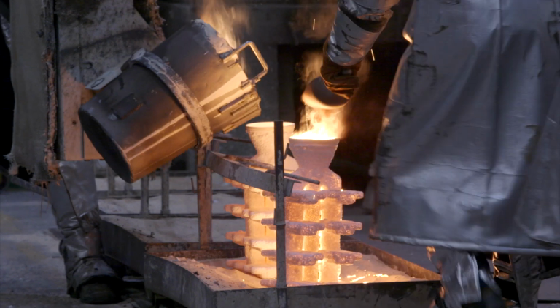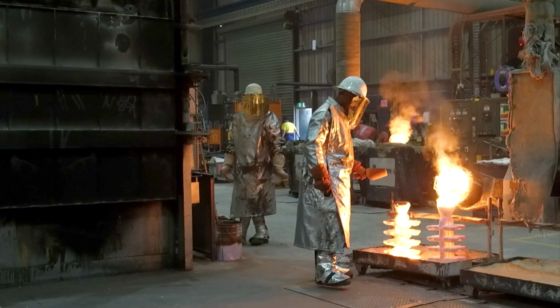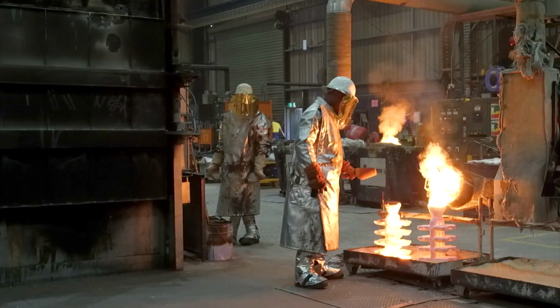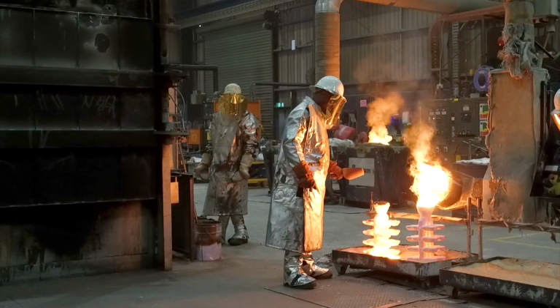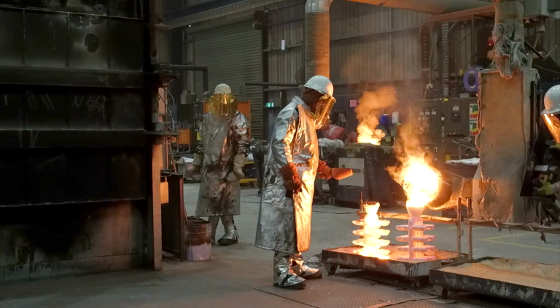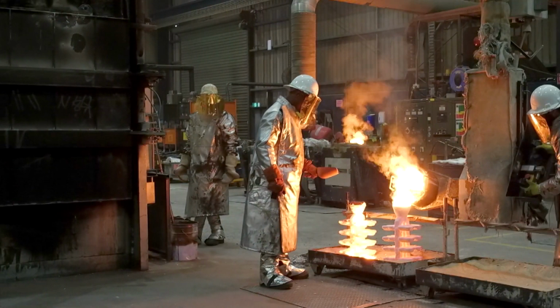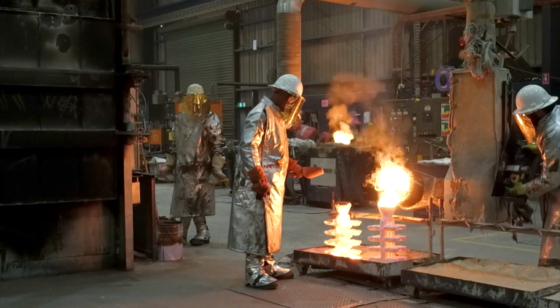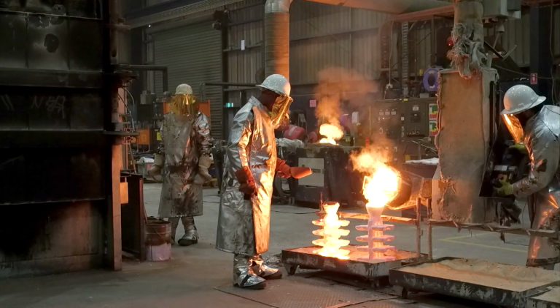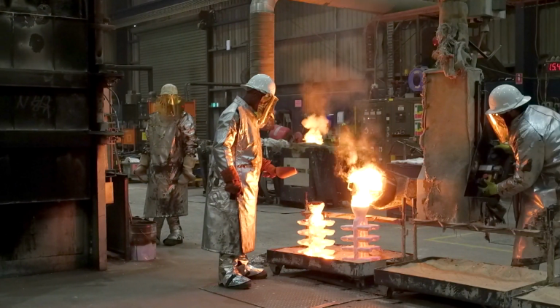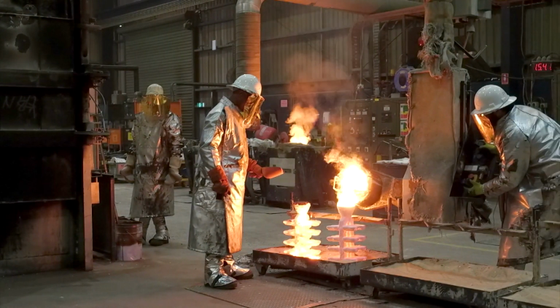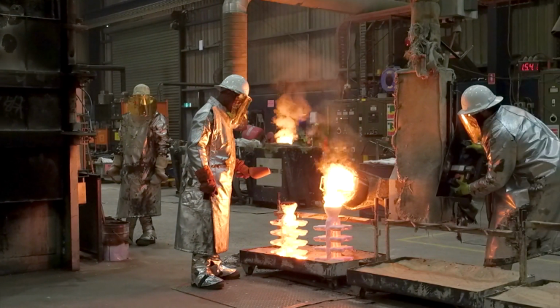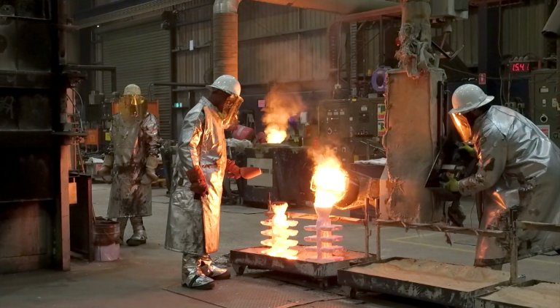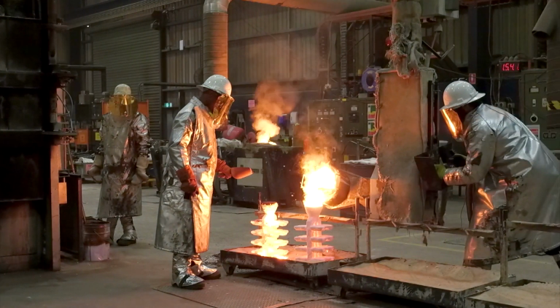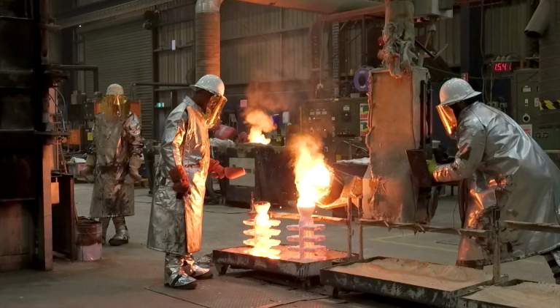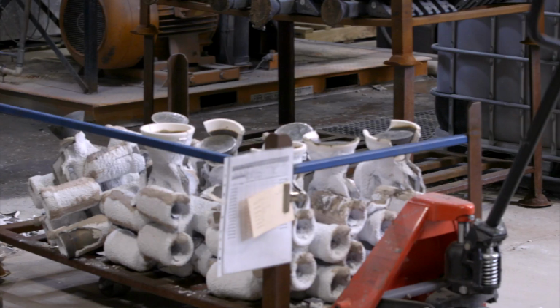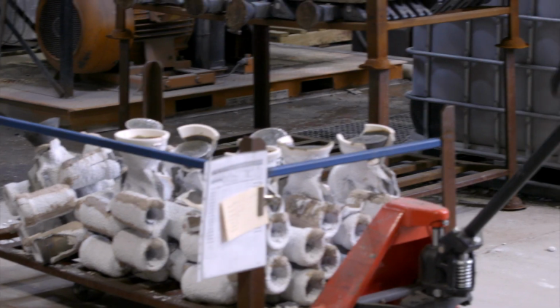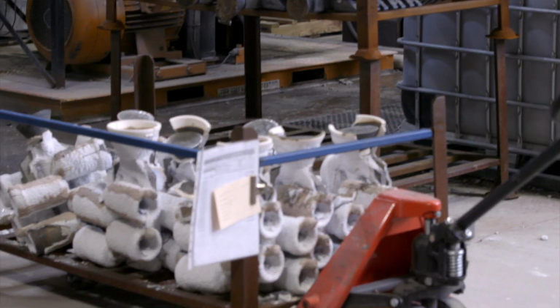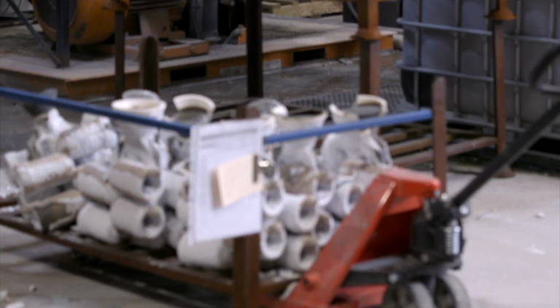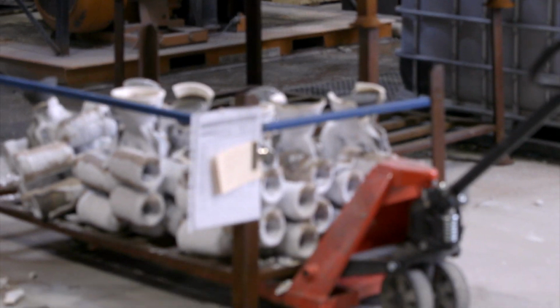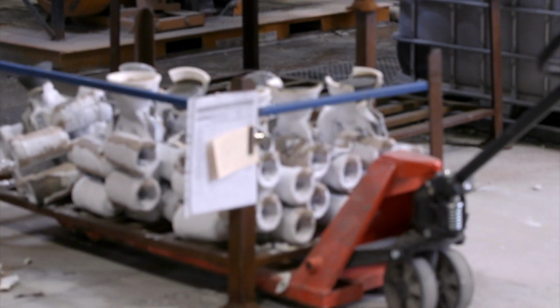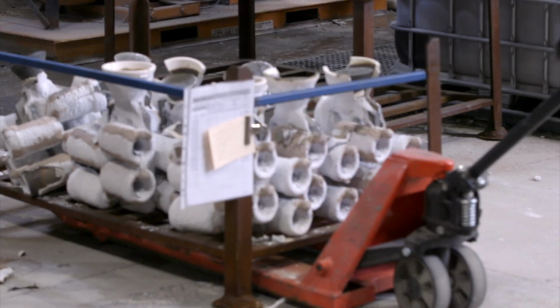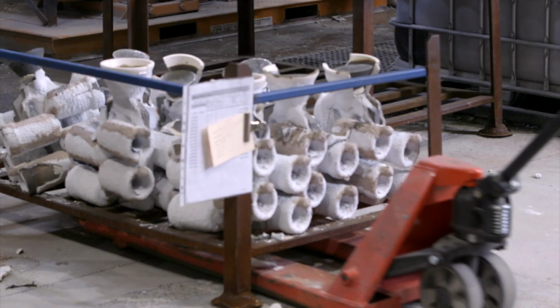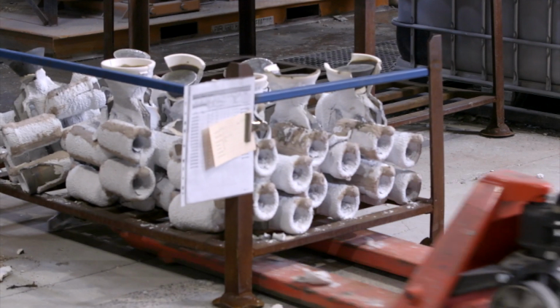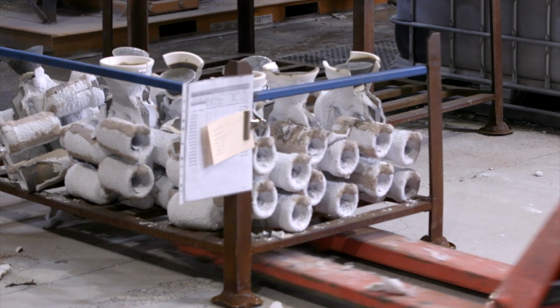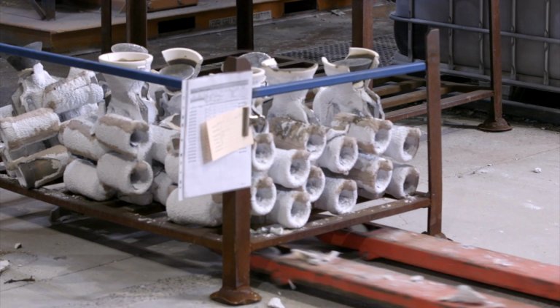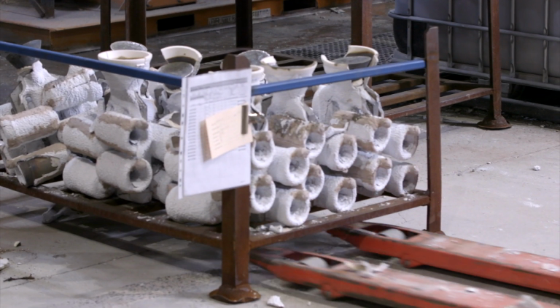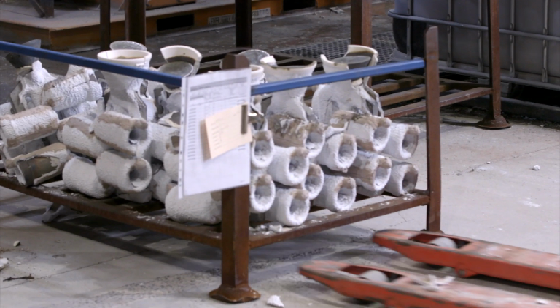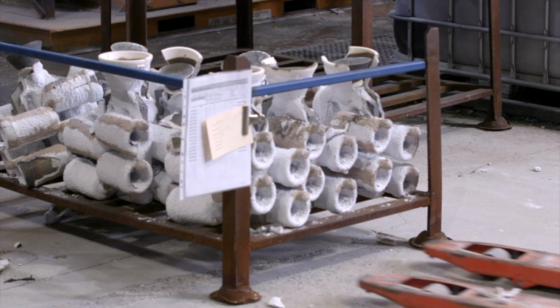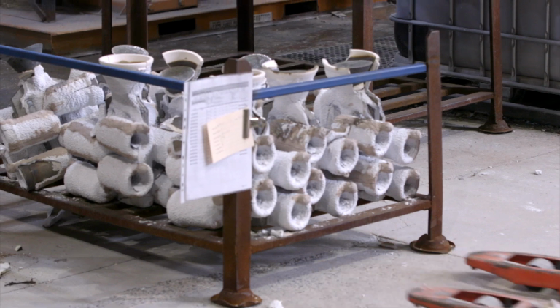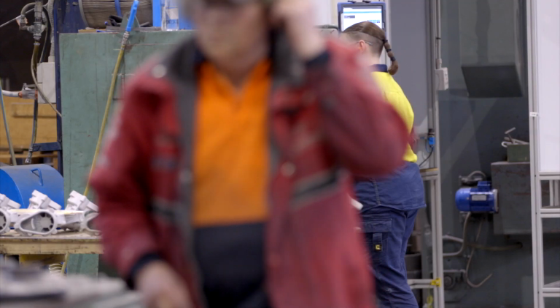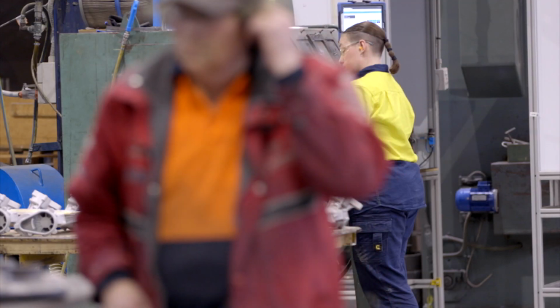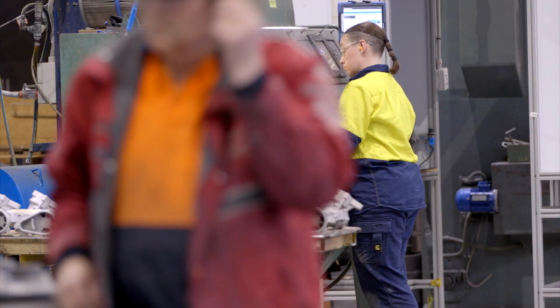We then allow the shell to cool naturally. Once the metal has solidified, we remove the ceramic mould and cut off our part.